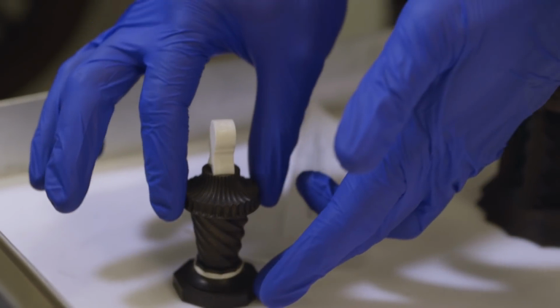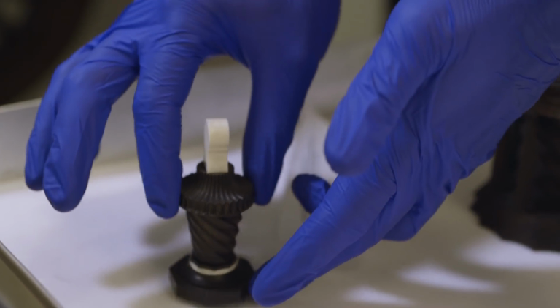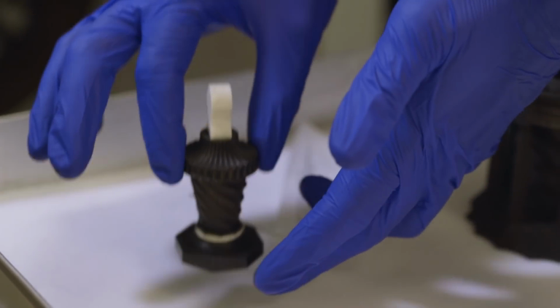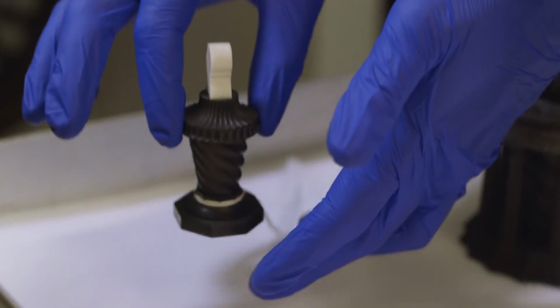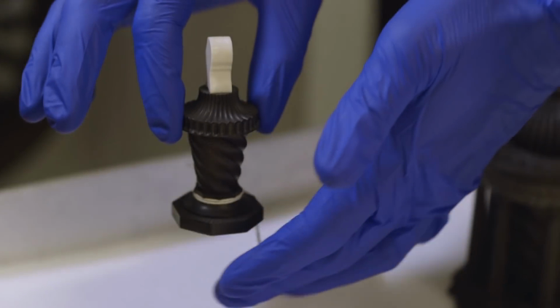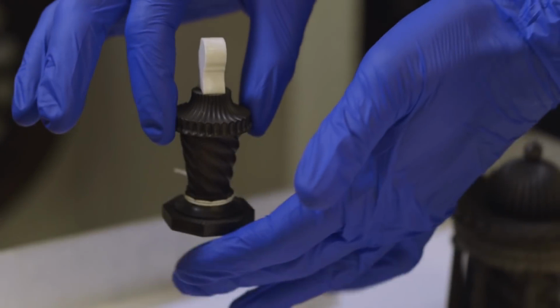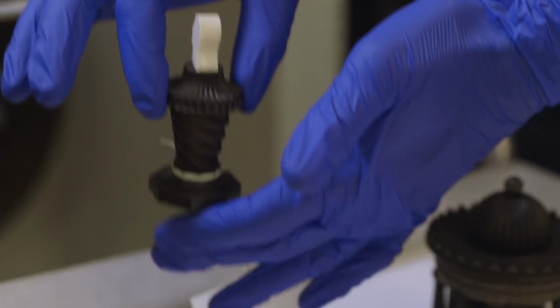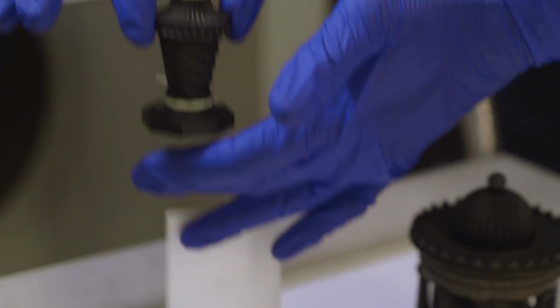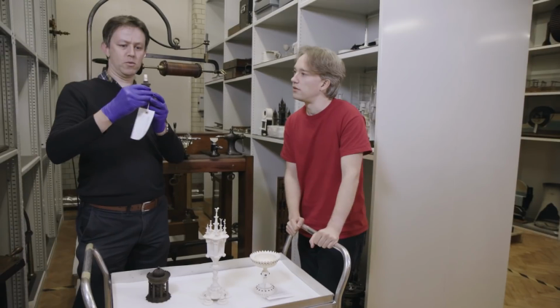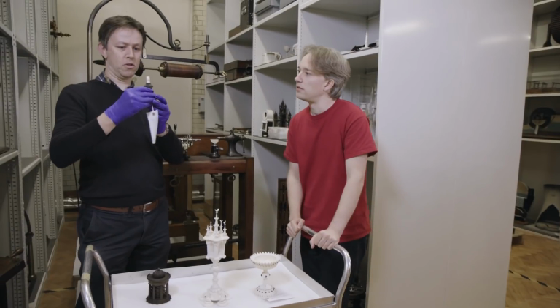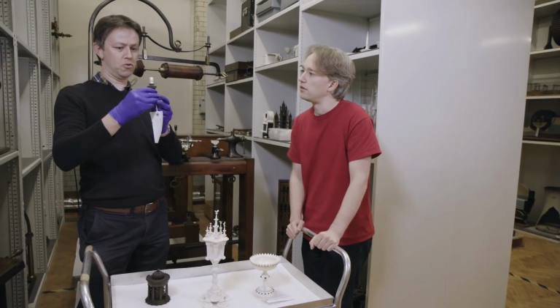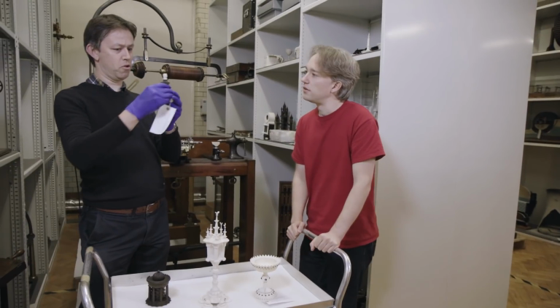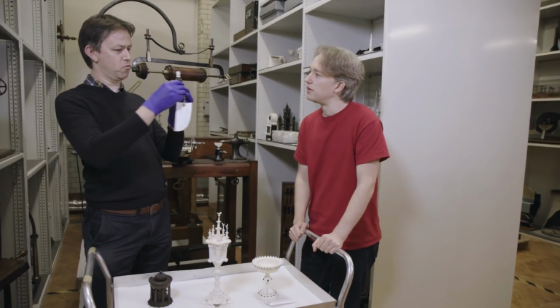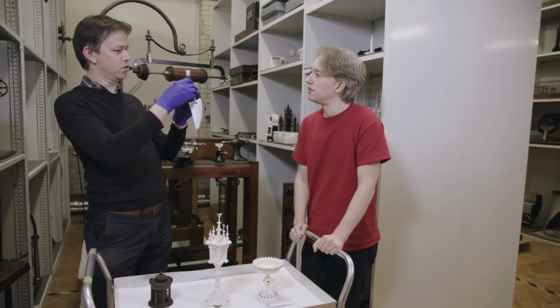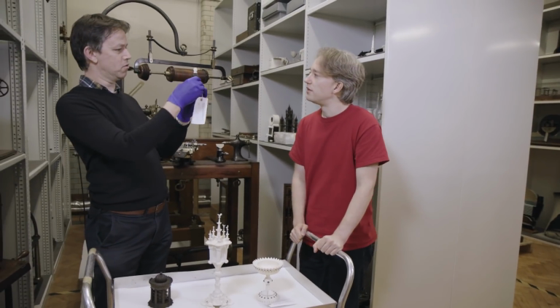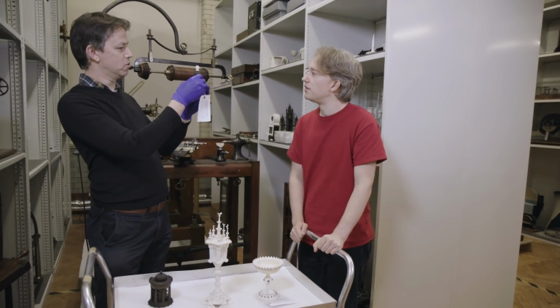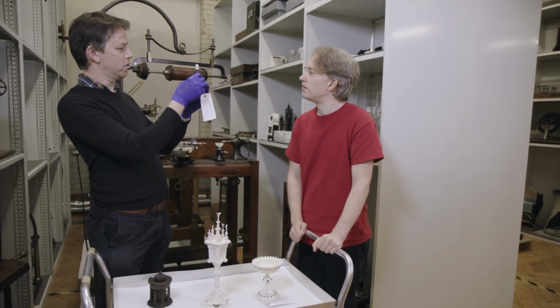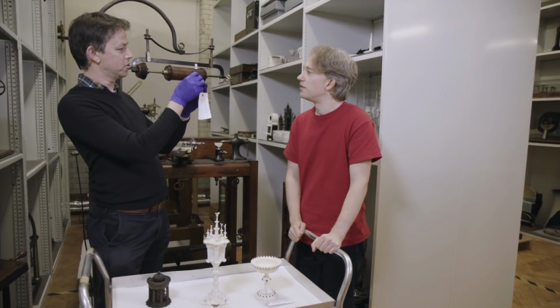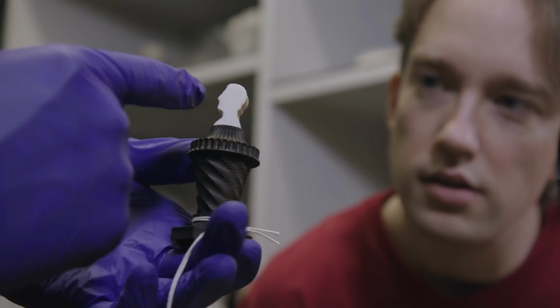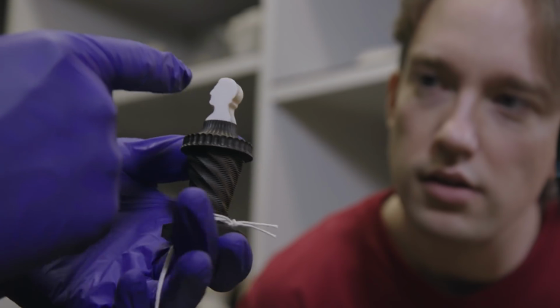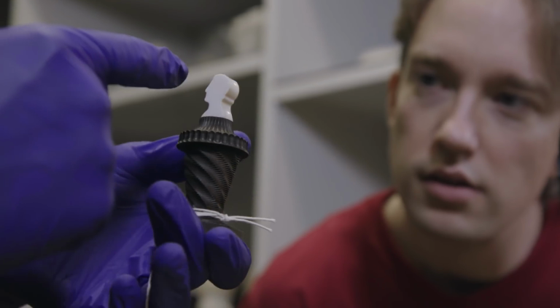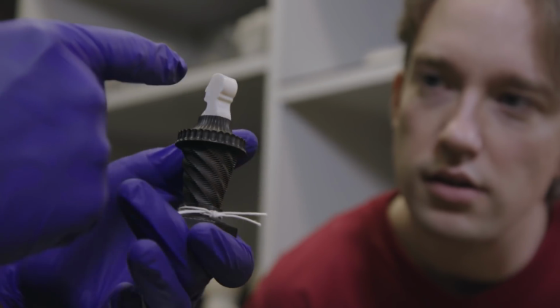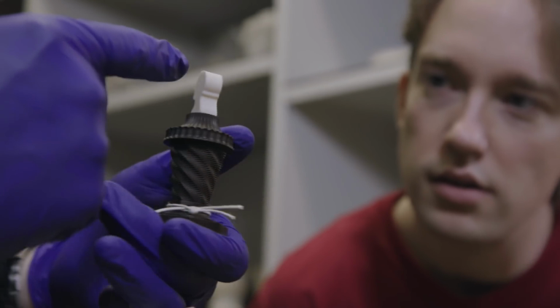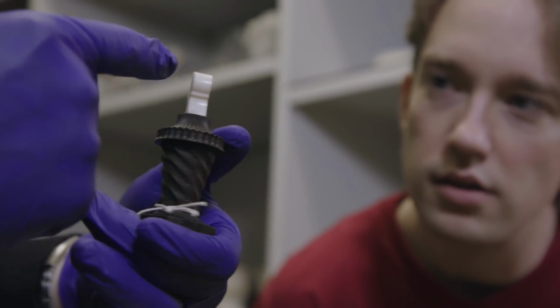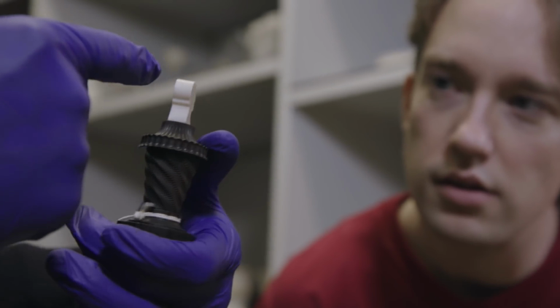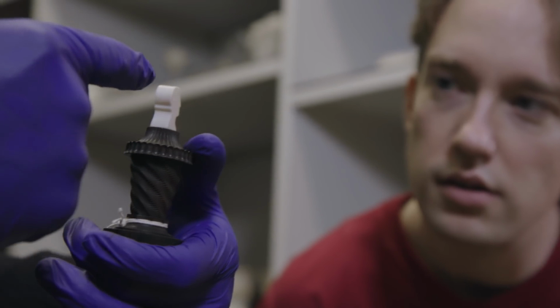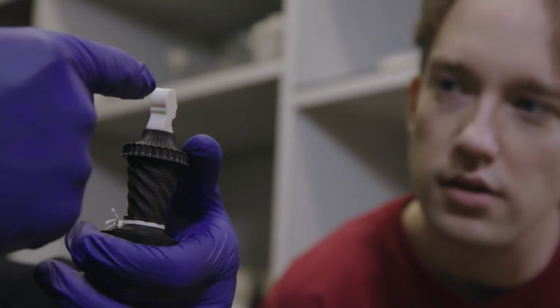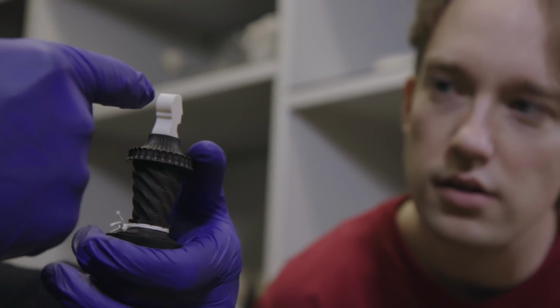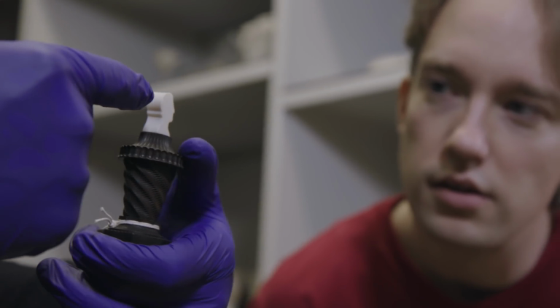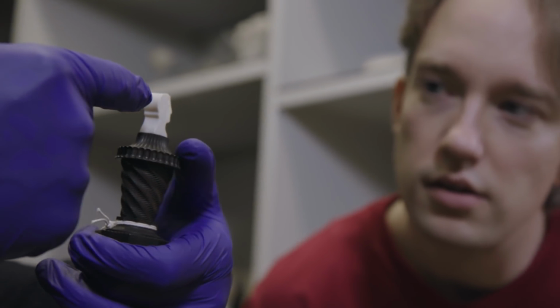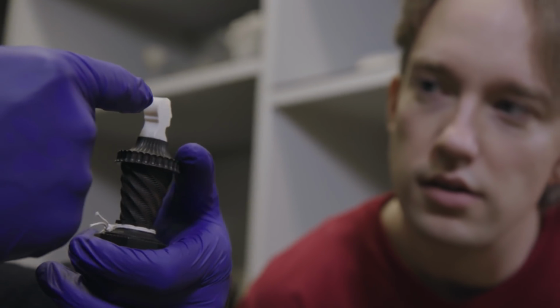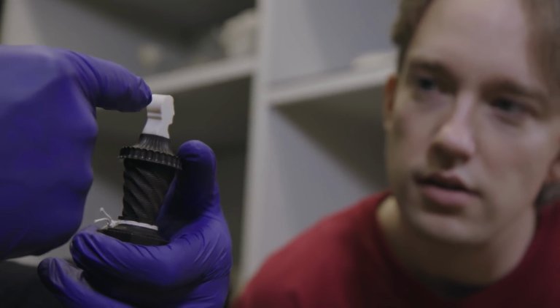You pick this up and you think it looks a little bit strange, but then you turn it through 90 degrees and you realise it's the Duke of Wellington, which is really quite a smashing piece.